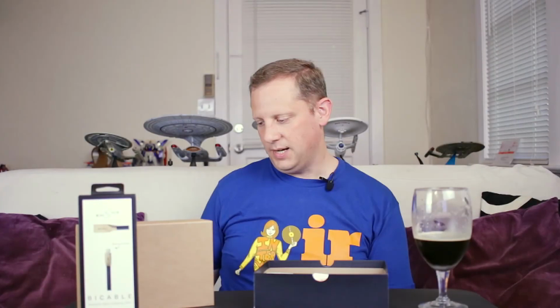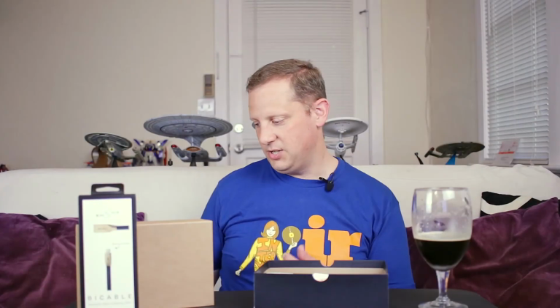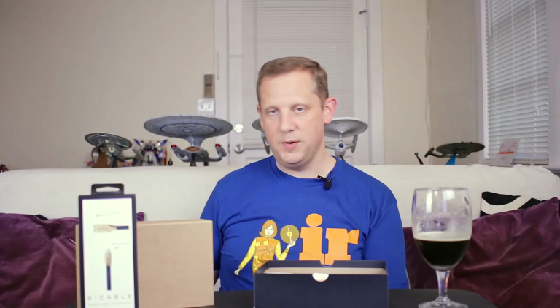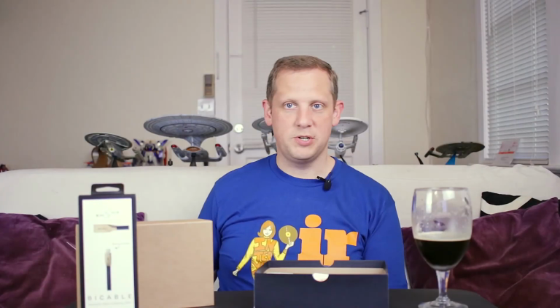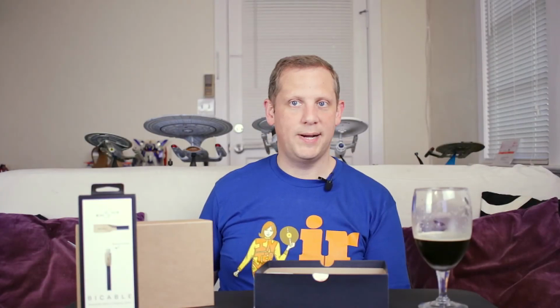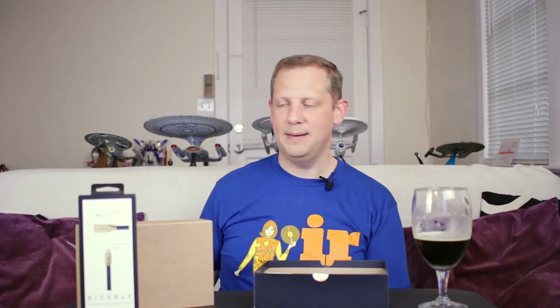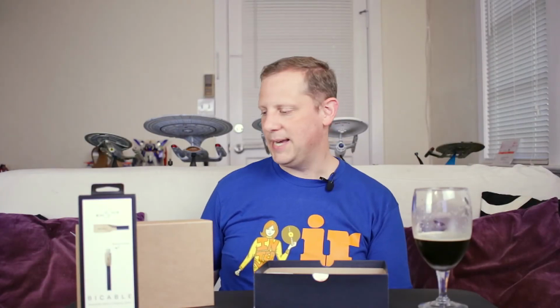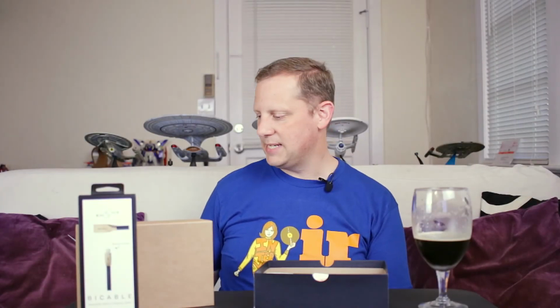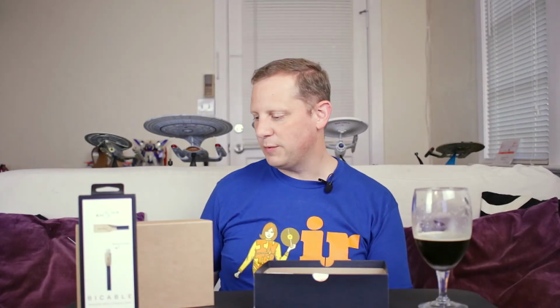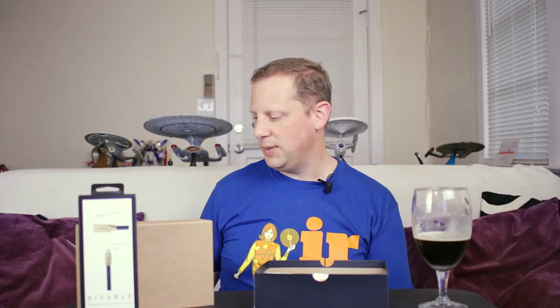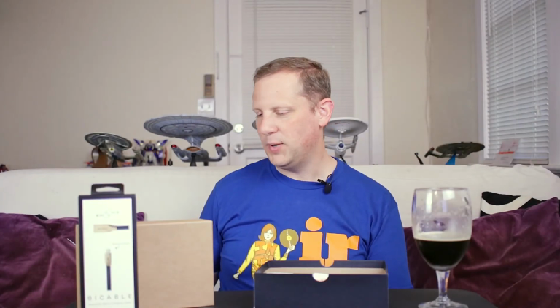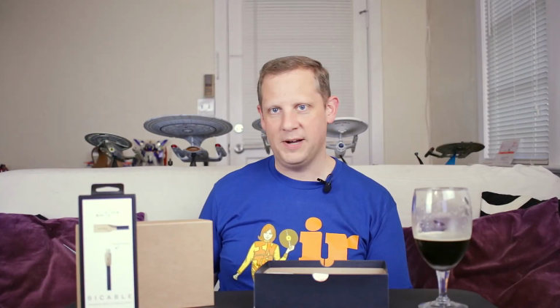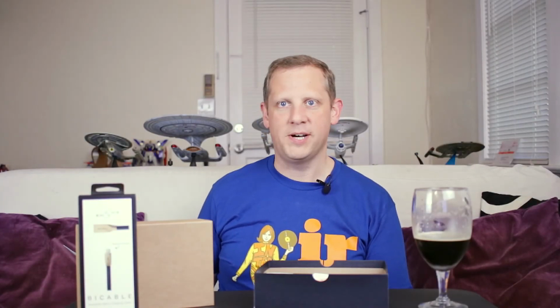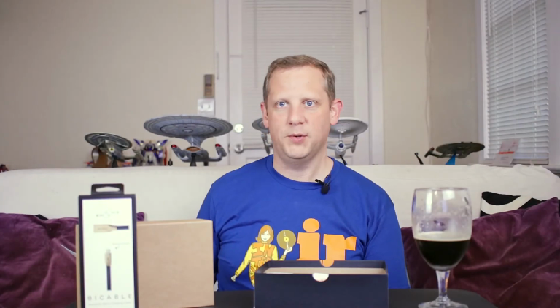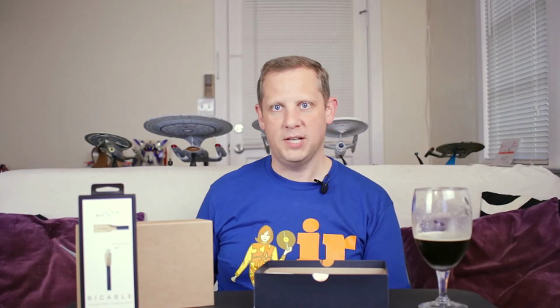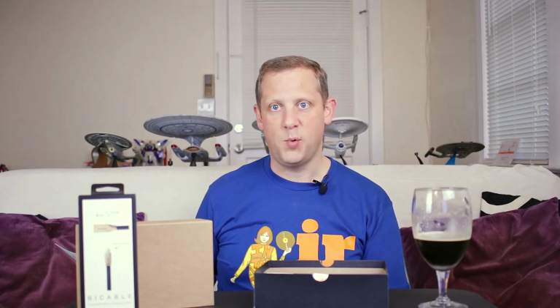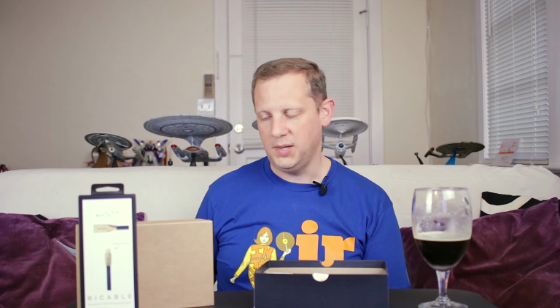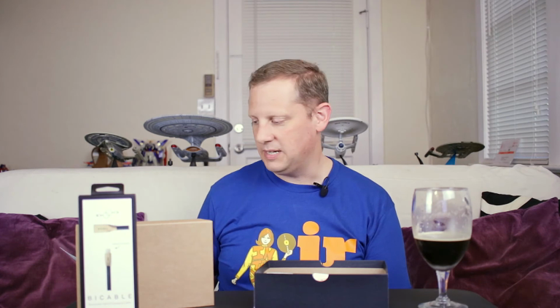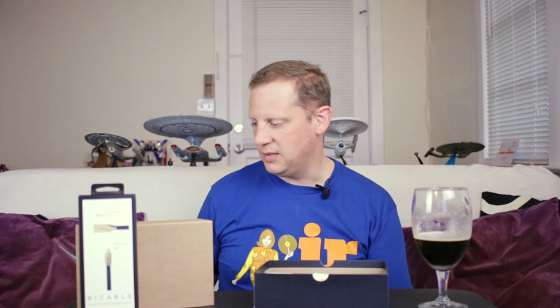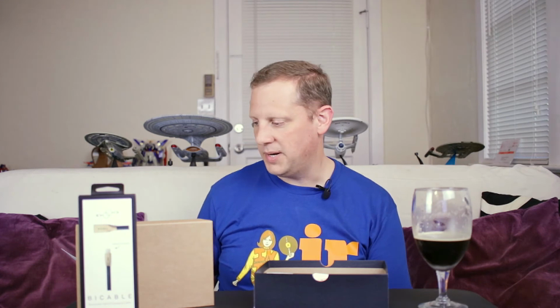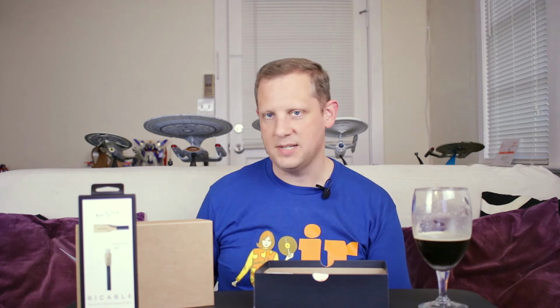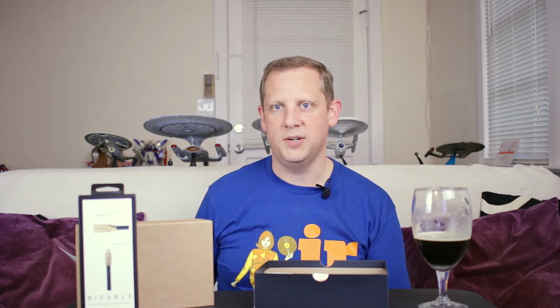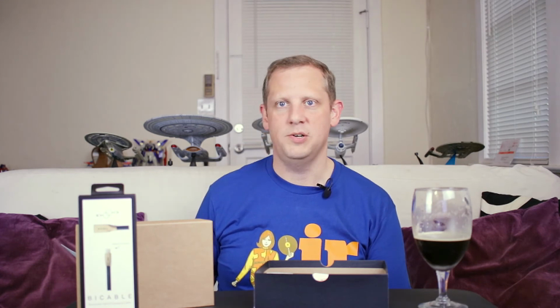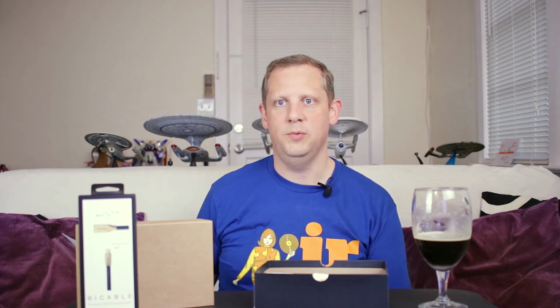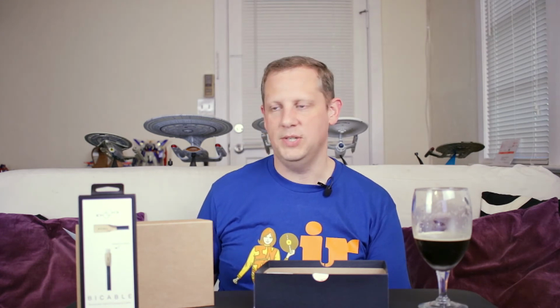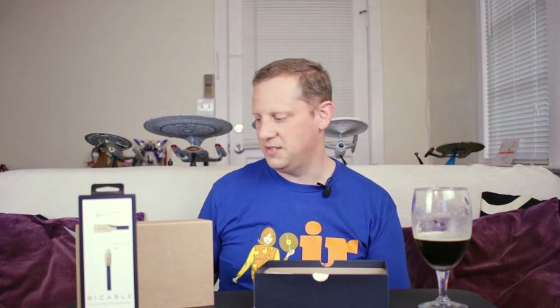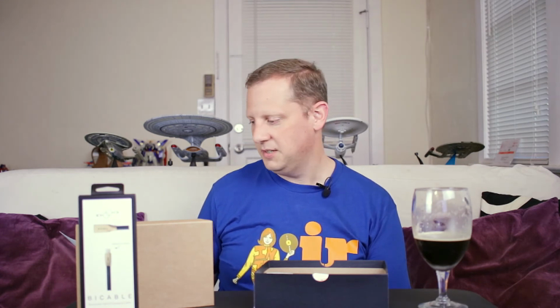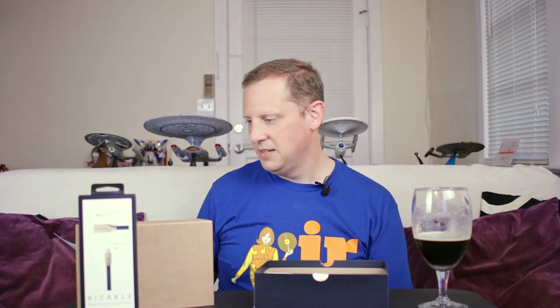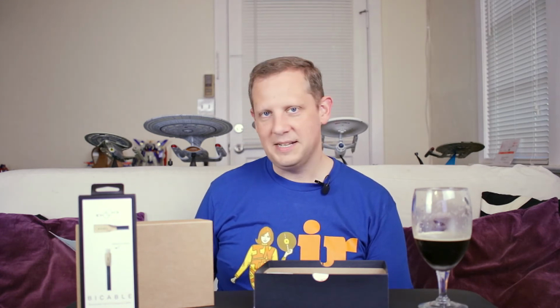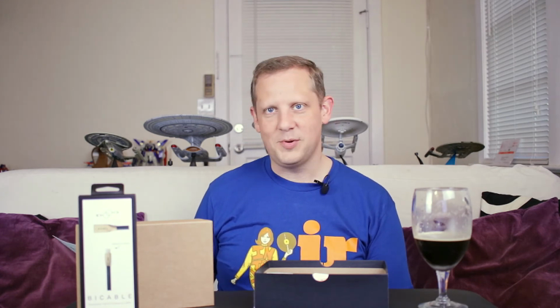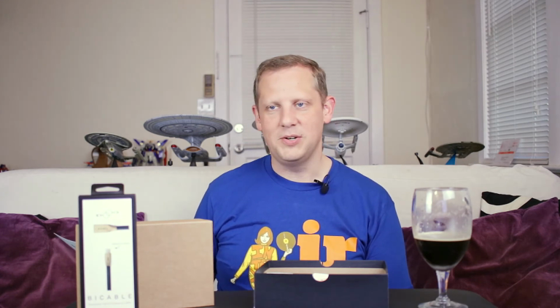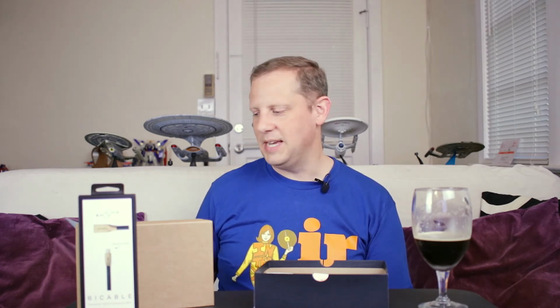If you were just to buy that by itself, it would be $25, so that's more than the cost of the box on its own, which is always a good thing.